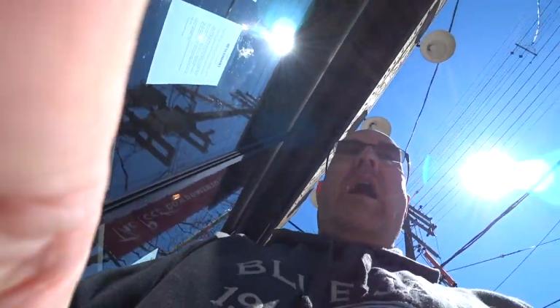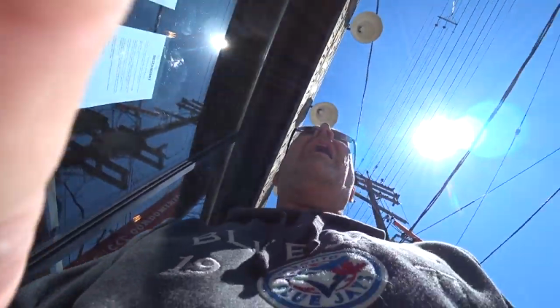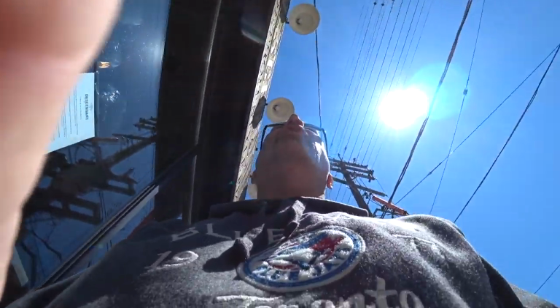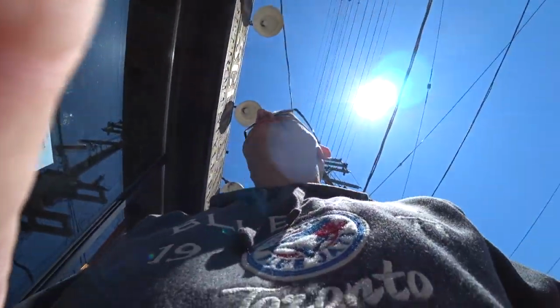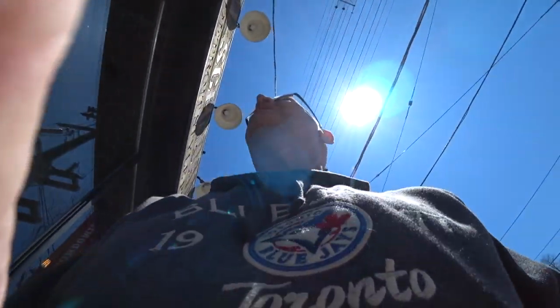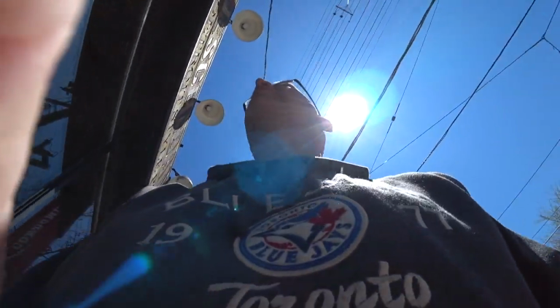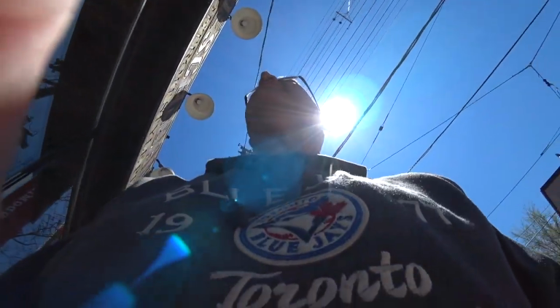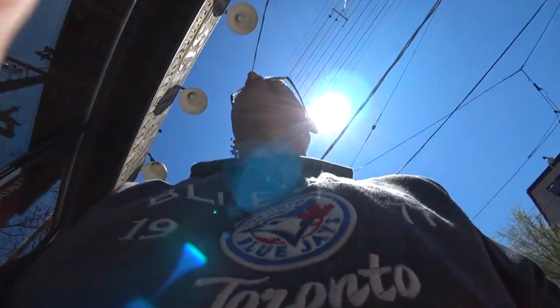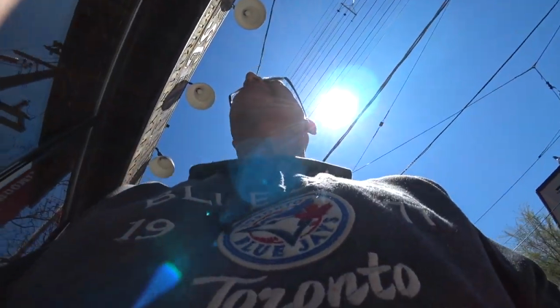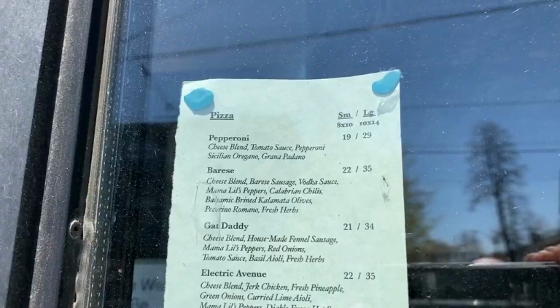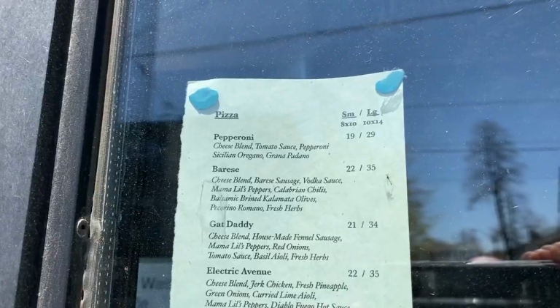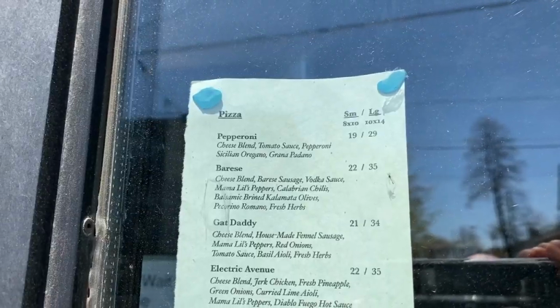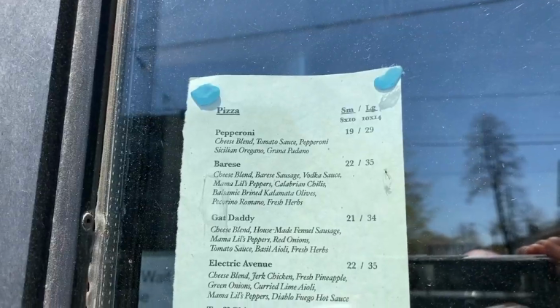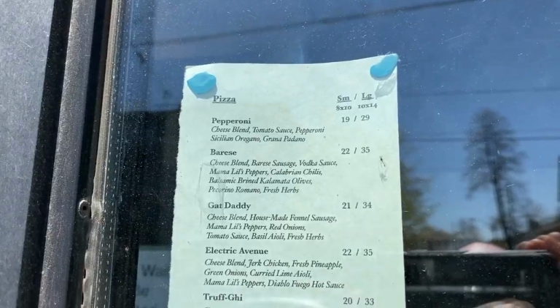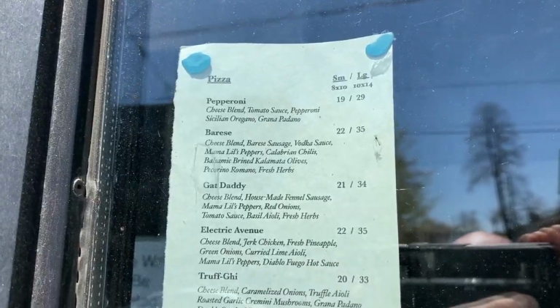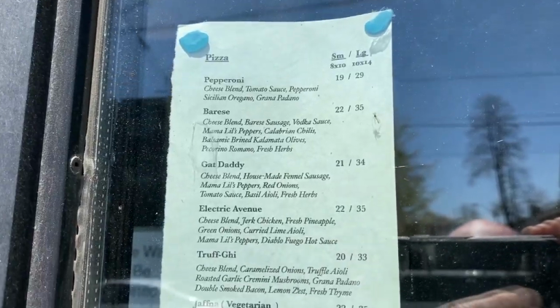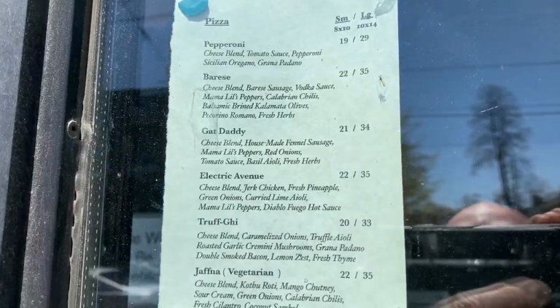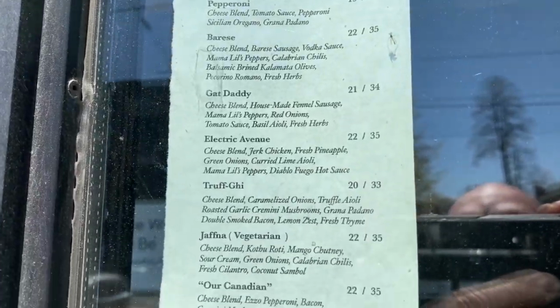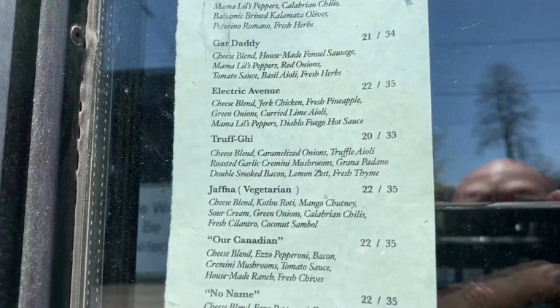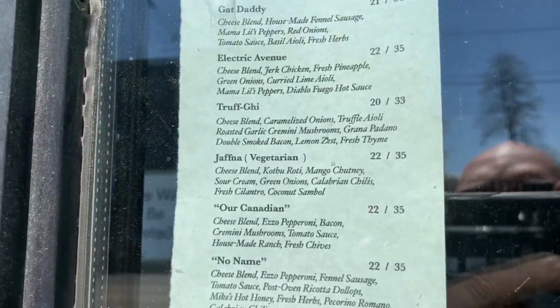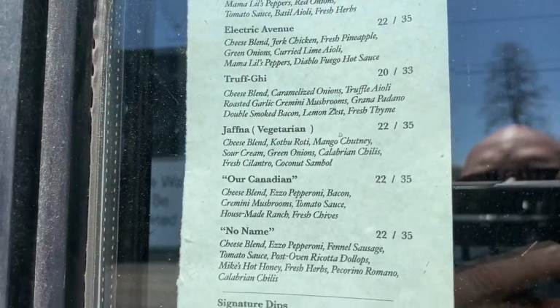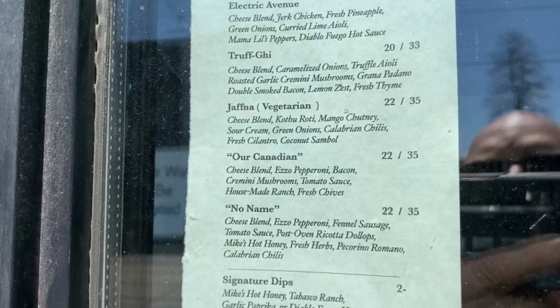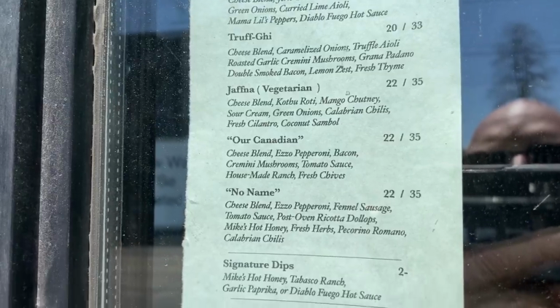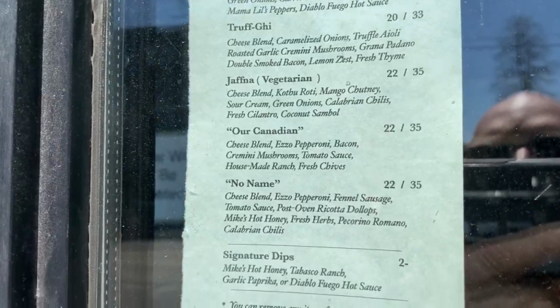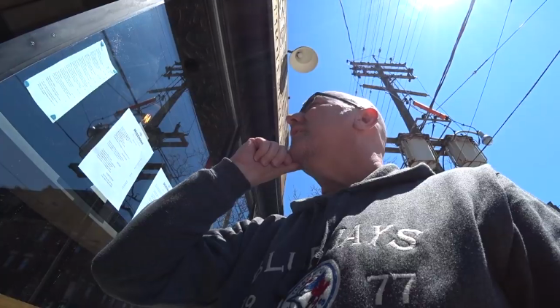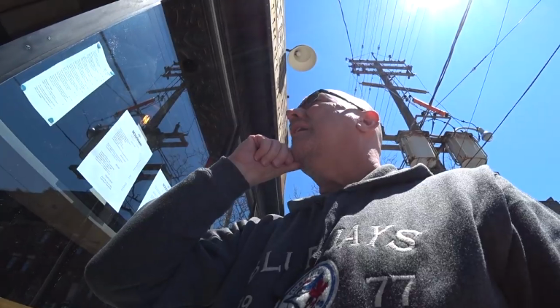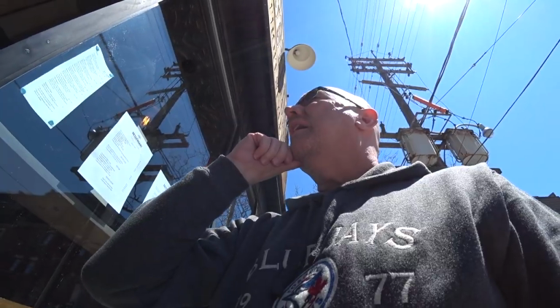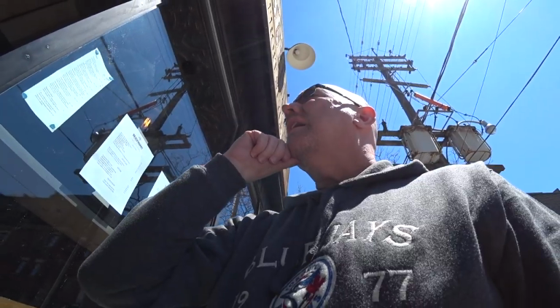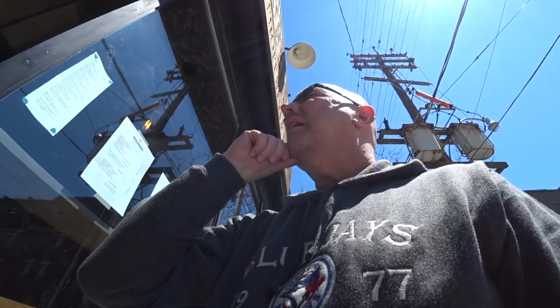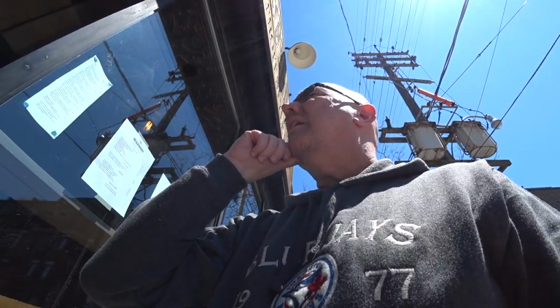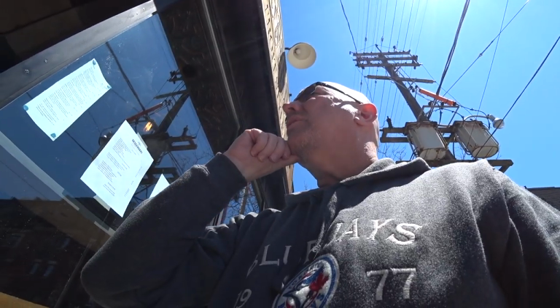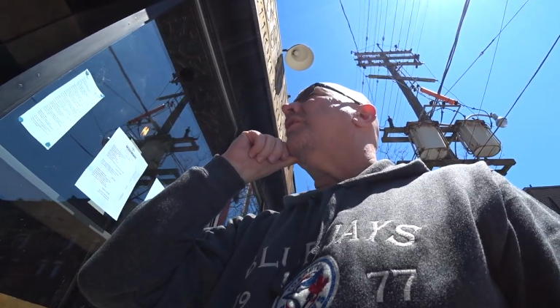I'd like to make an order. Do you know what you'd like to order? Yeah, the Our Canadian small, please. Okay, let me just find out how long, then I'll eat. Sure.